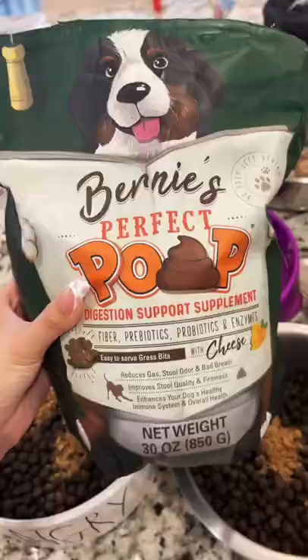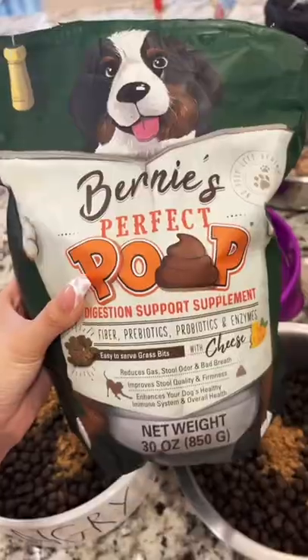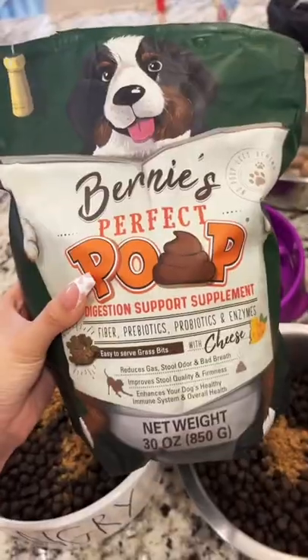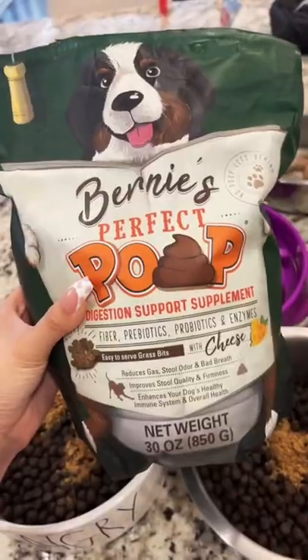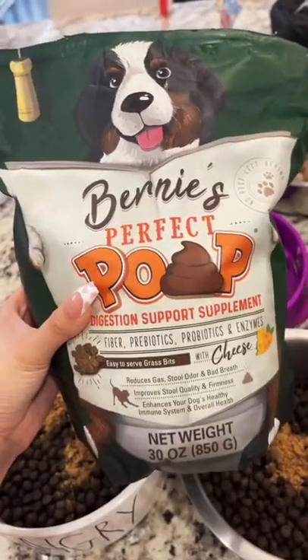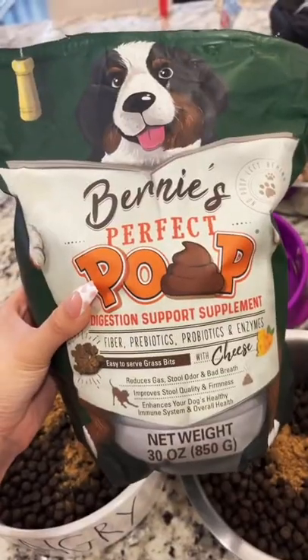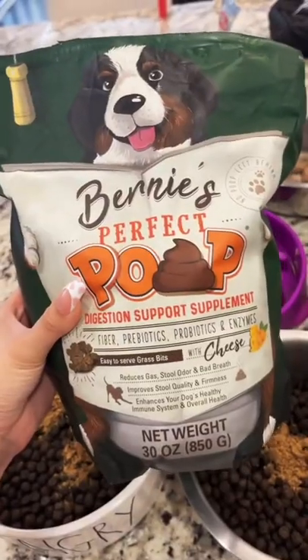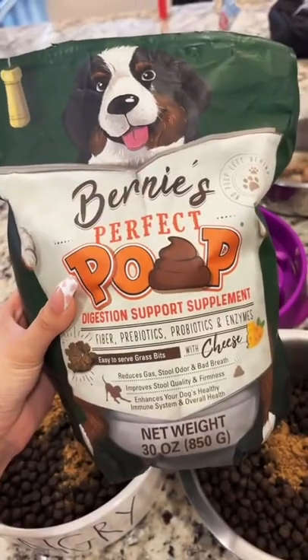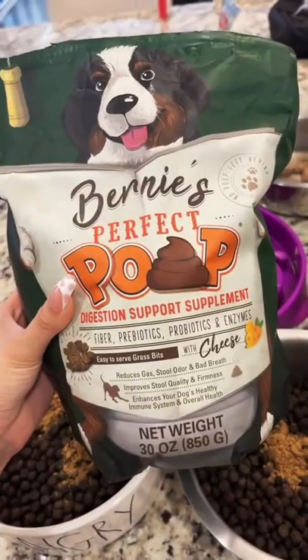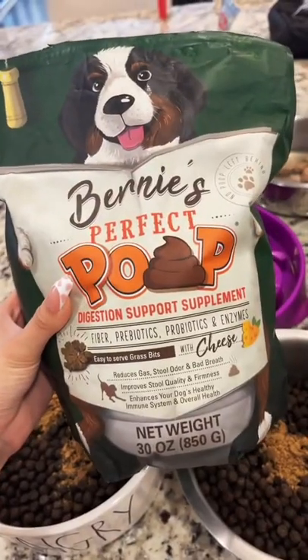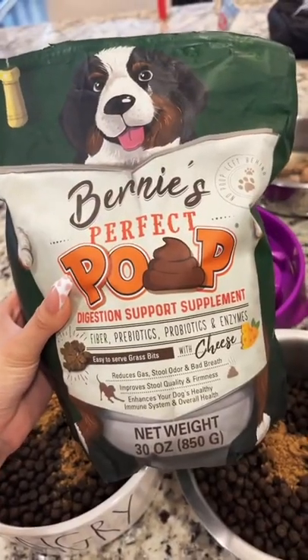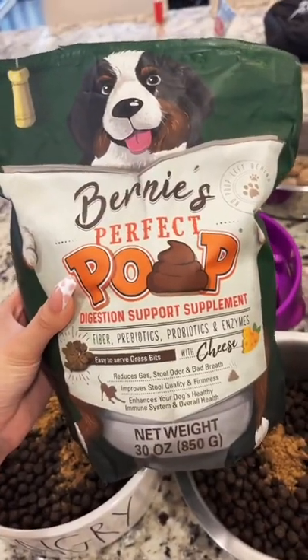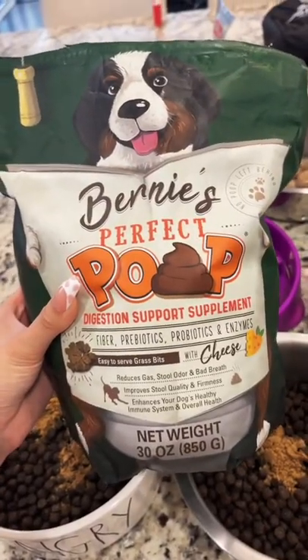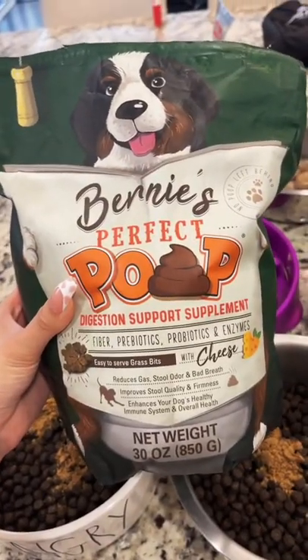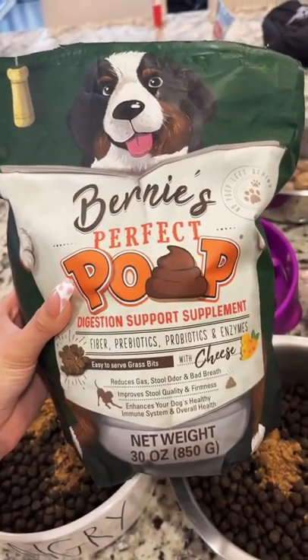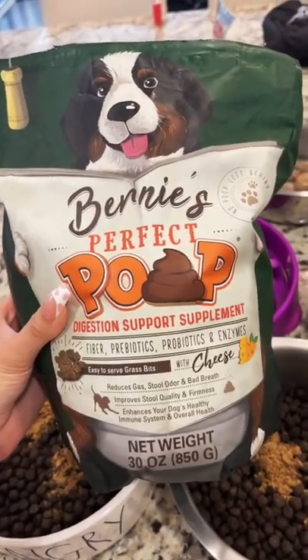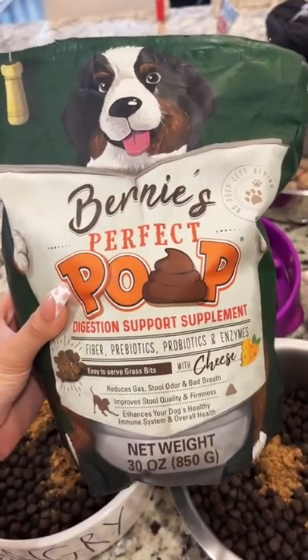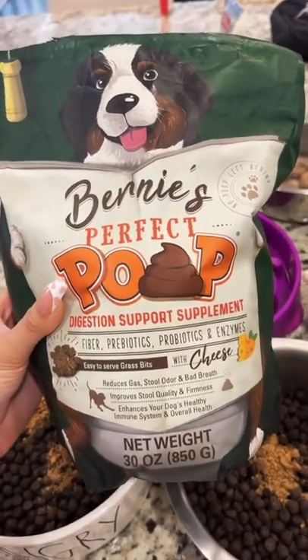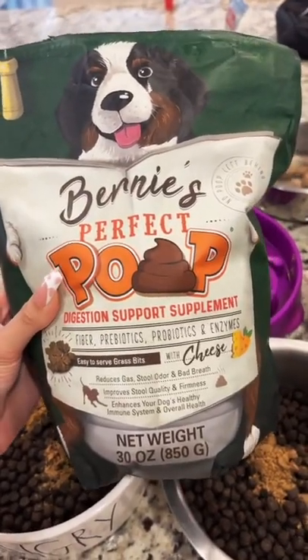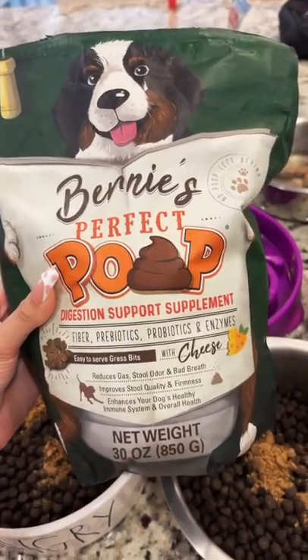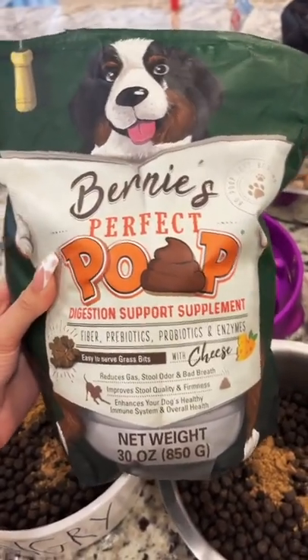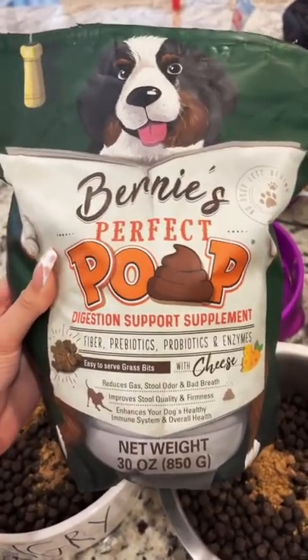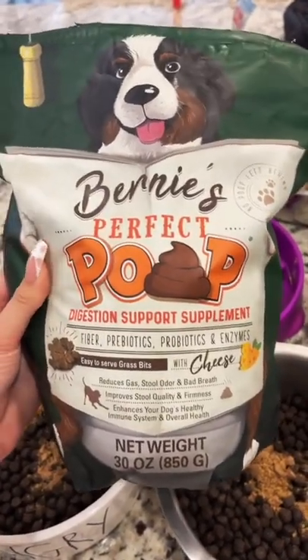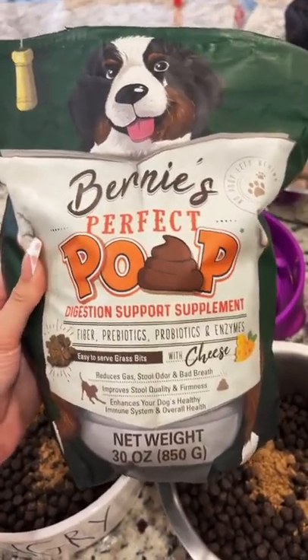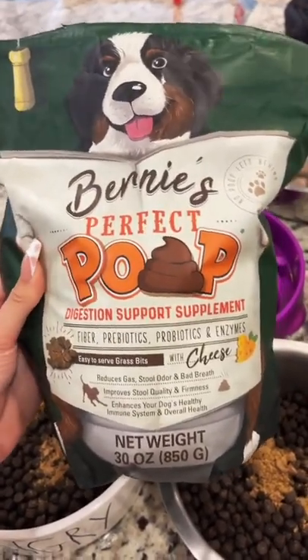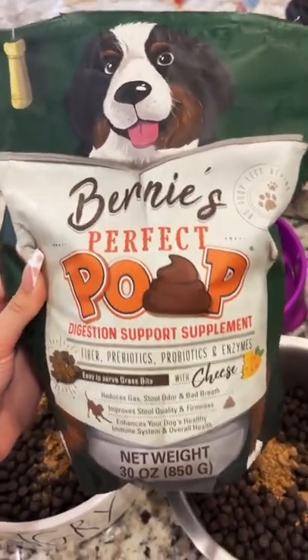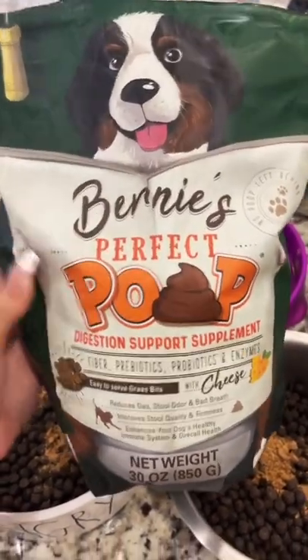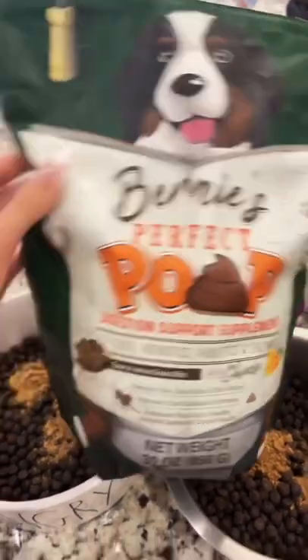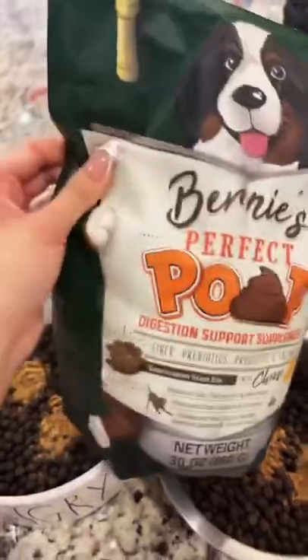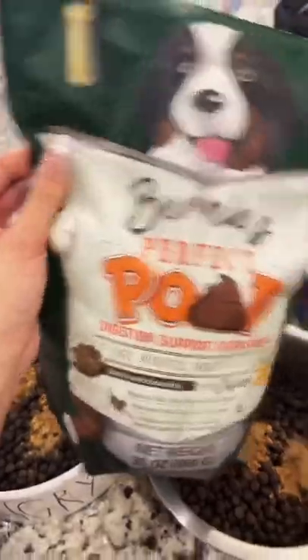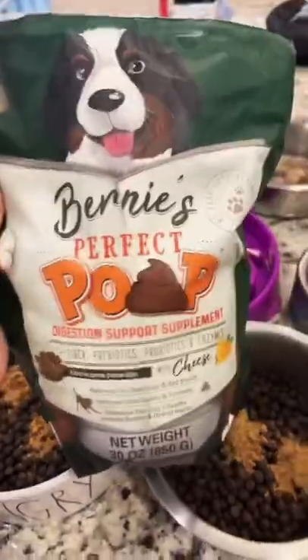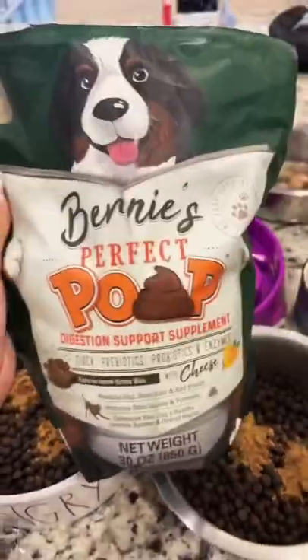Next, they get Bernie's Perfect Poop for digestive support. It's a great probiotic, and it has a bunch of enzymes and fiber in it.